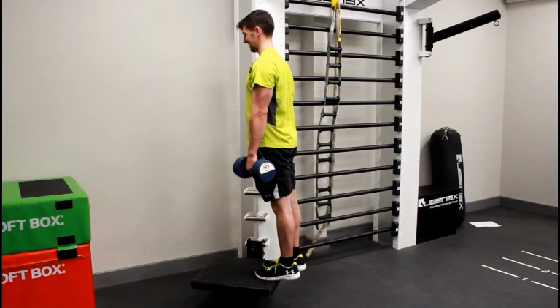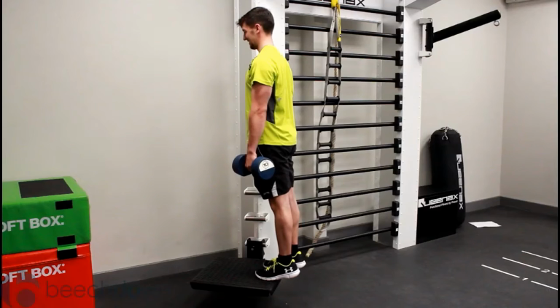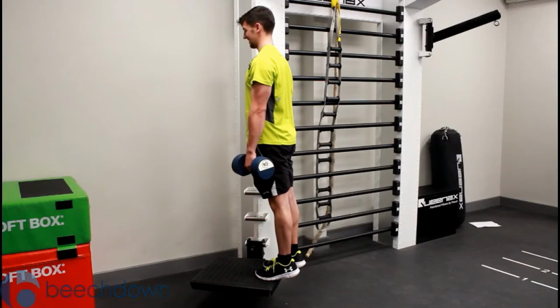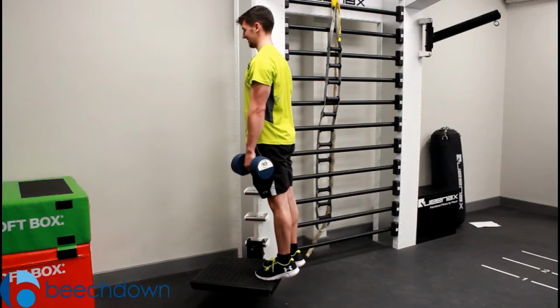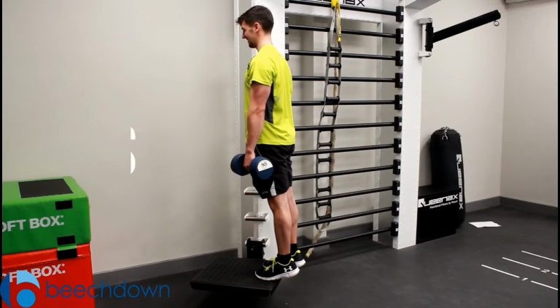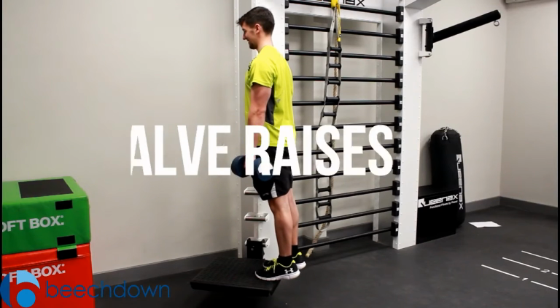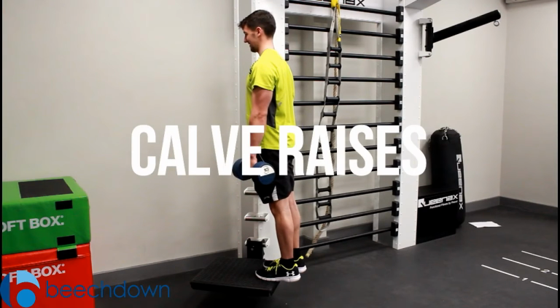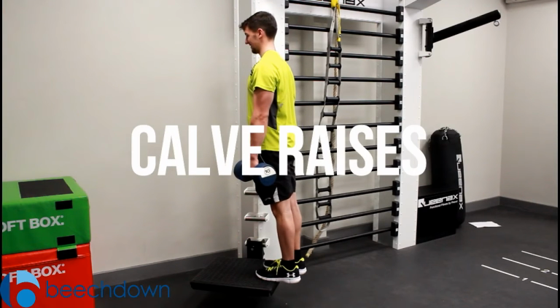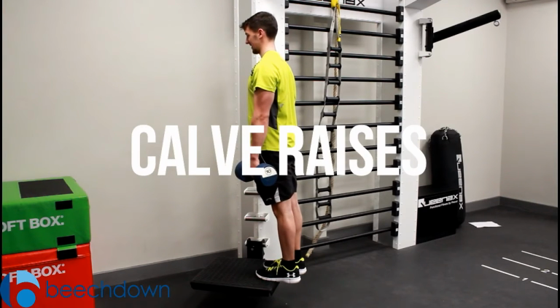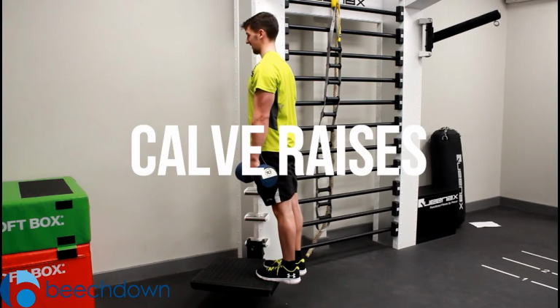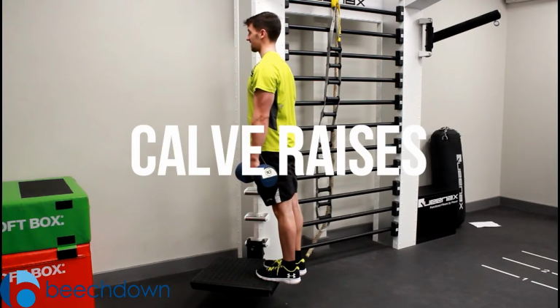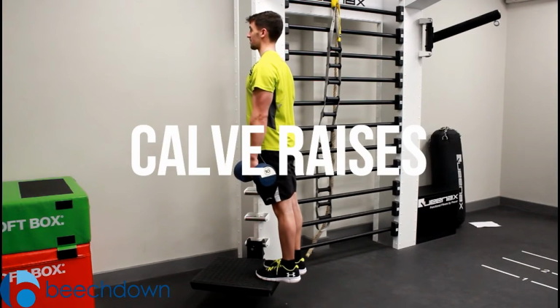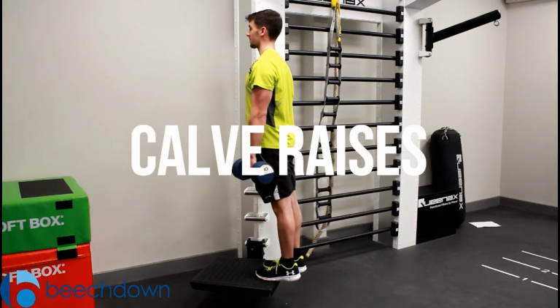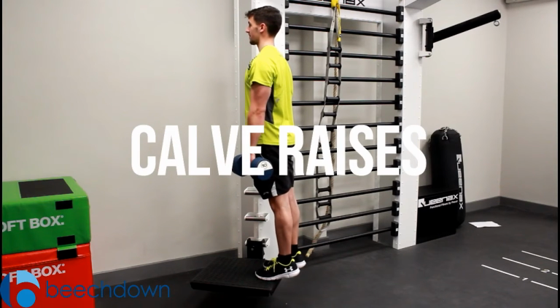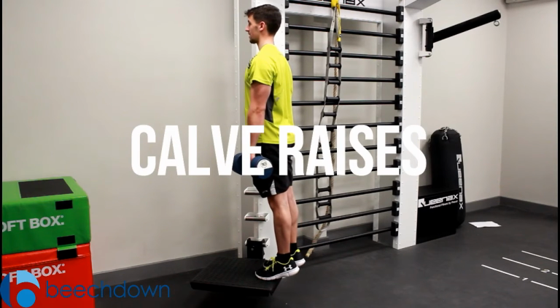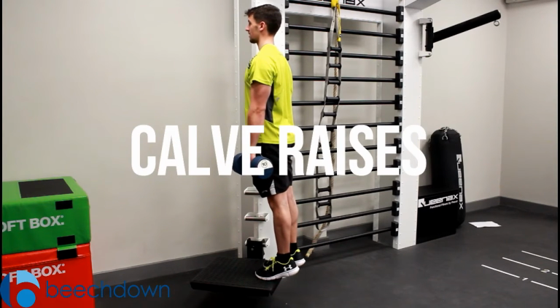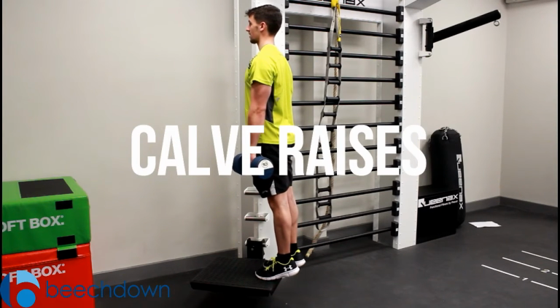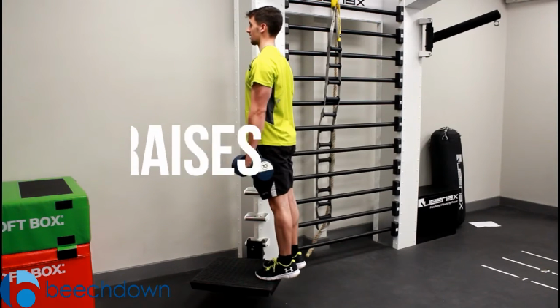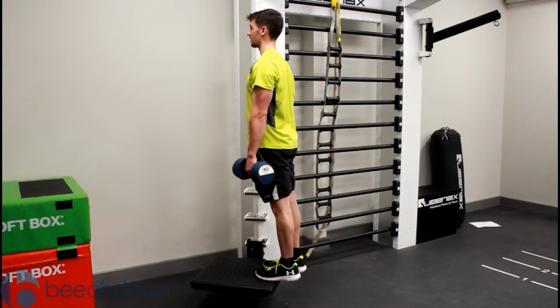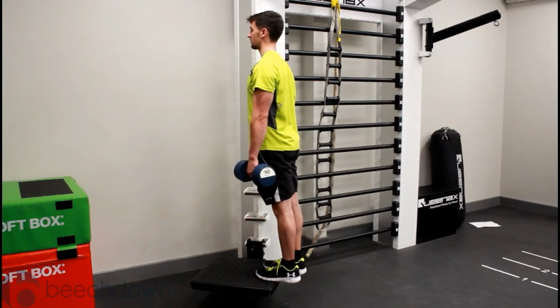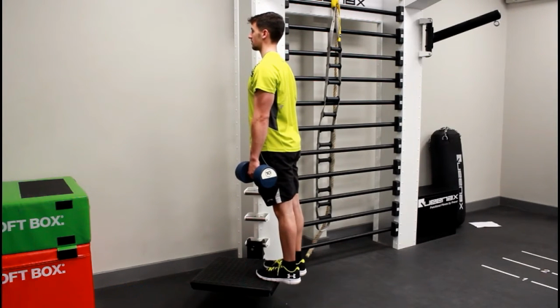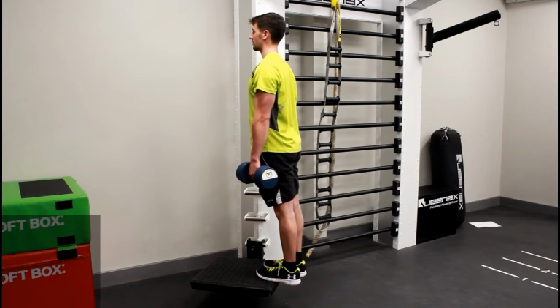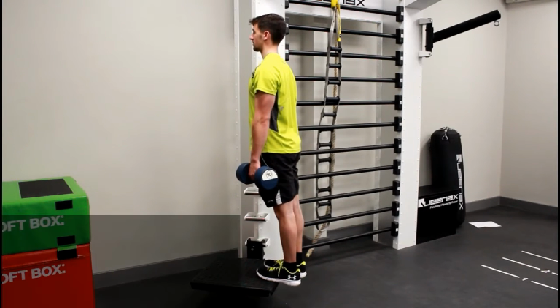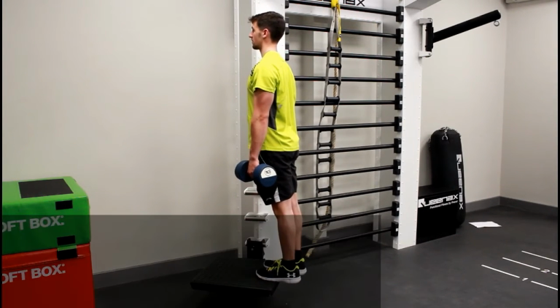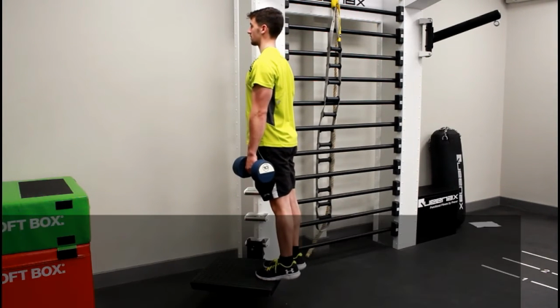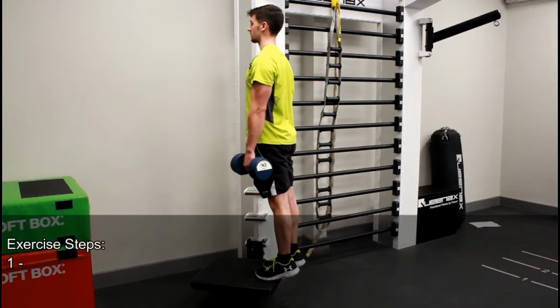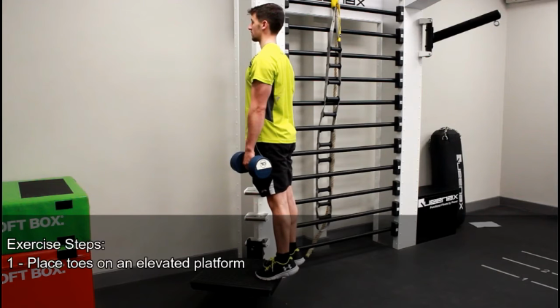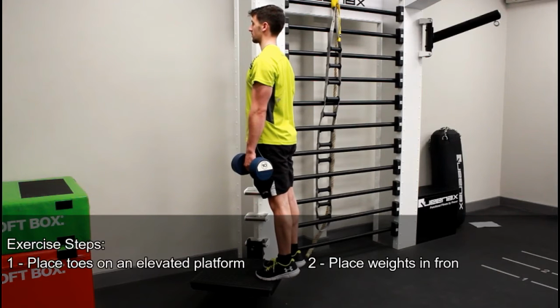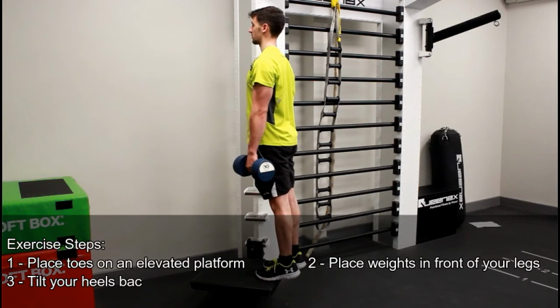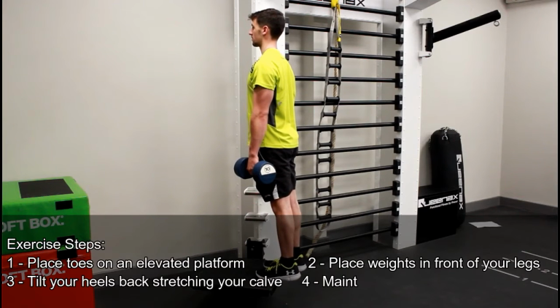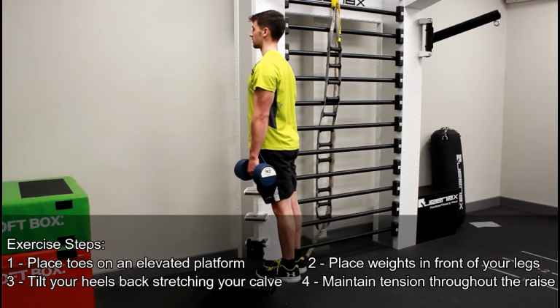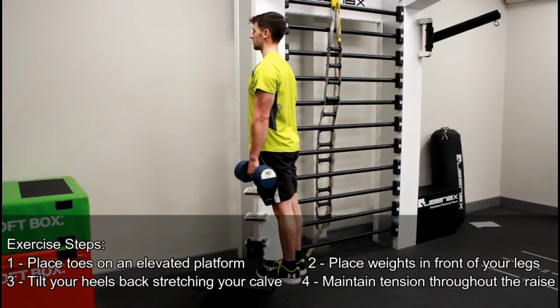Dumbbell Calf Raises. With this exercise, holding a pair of dumbbells, you're going to step onto an elevated platform, allowing your heels to hang off the side.